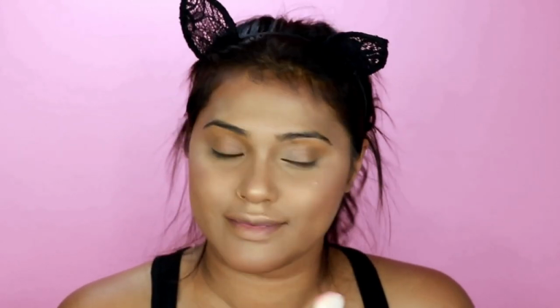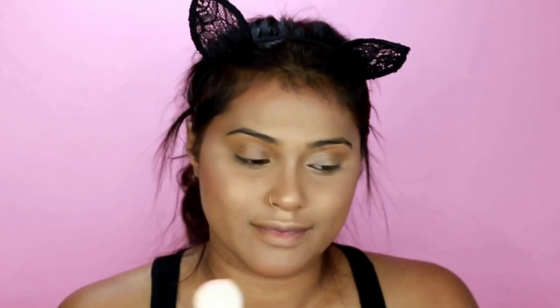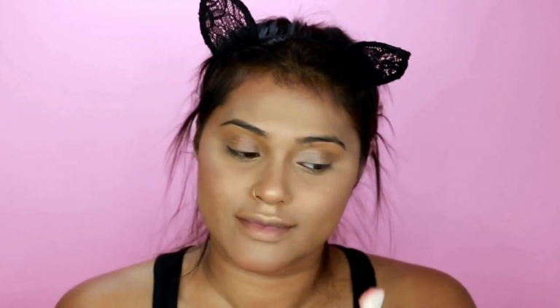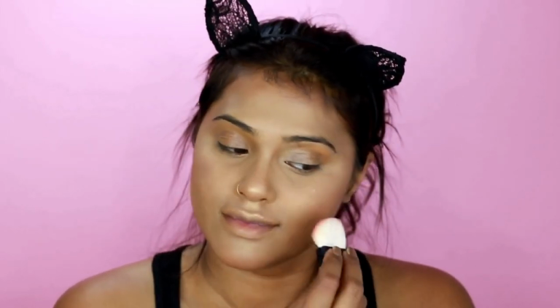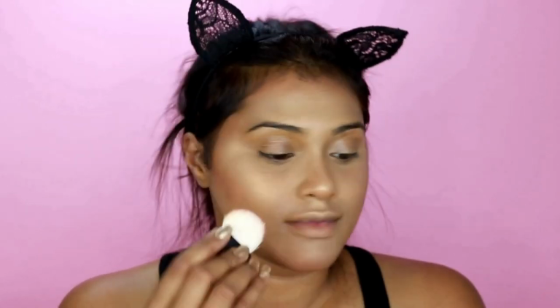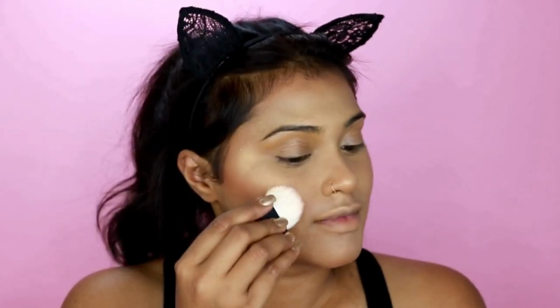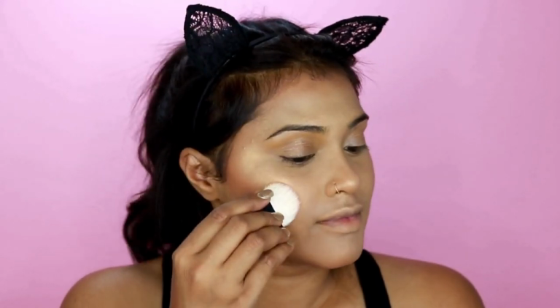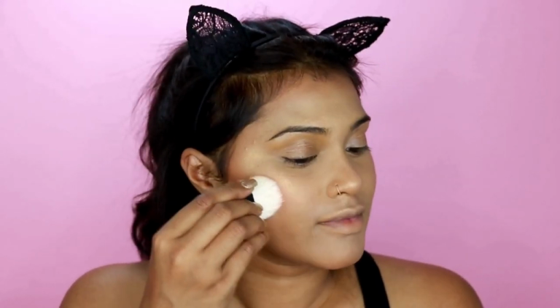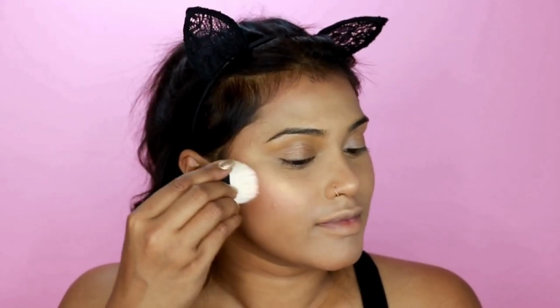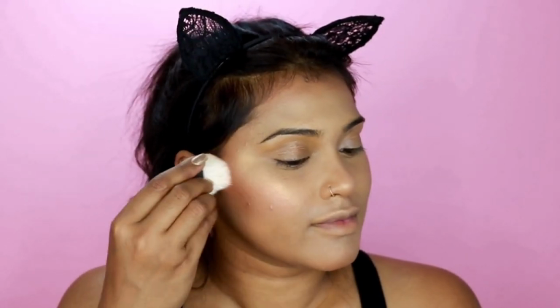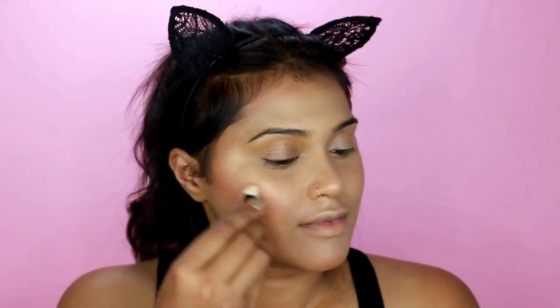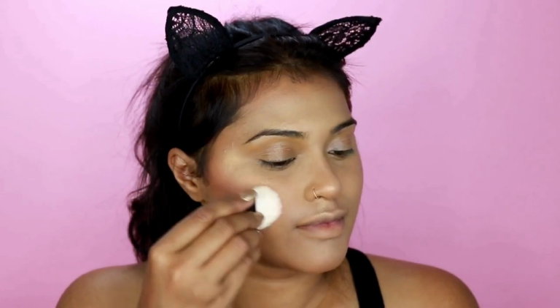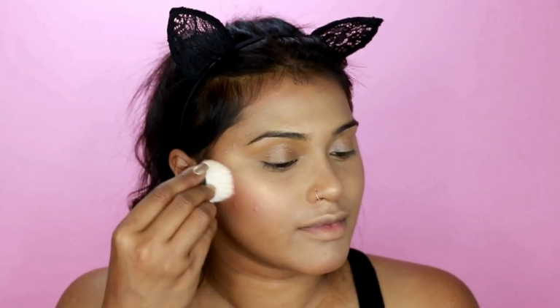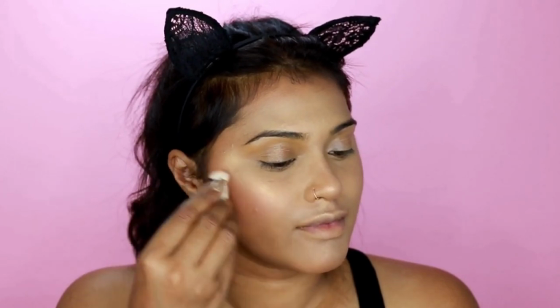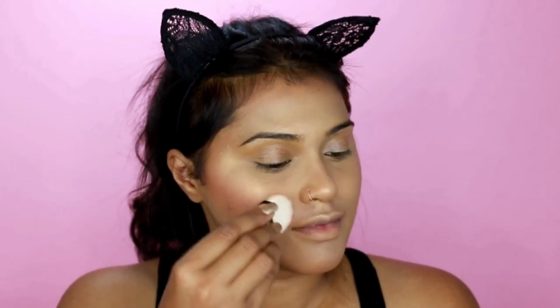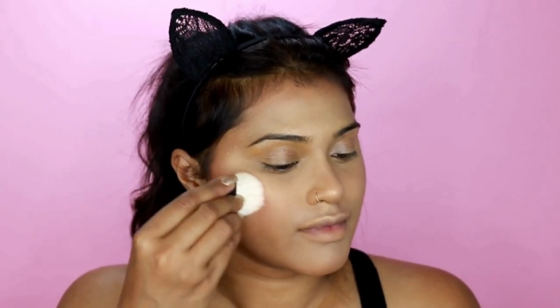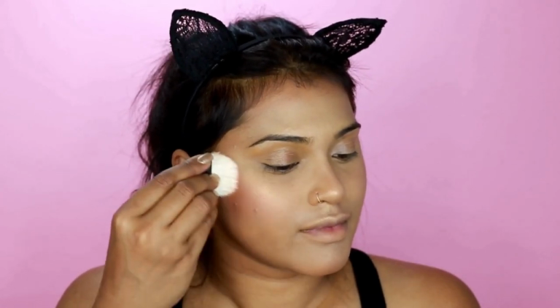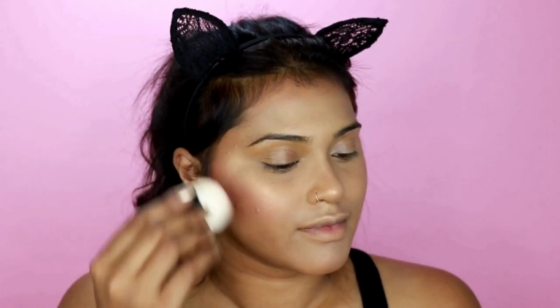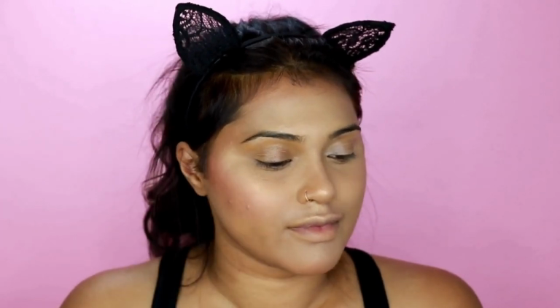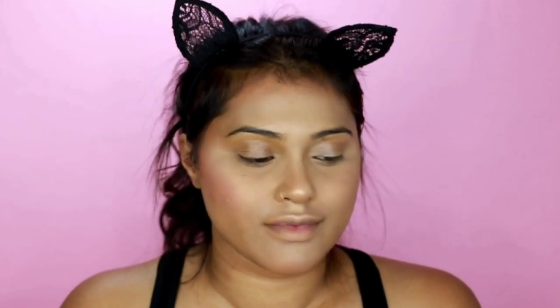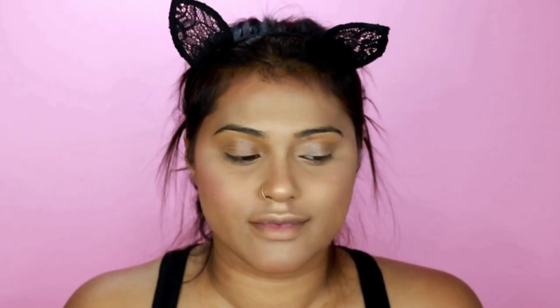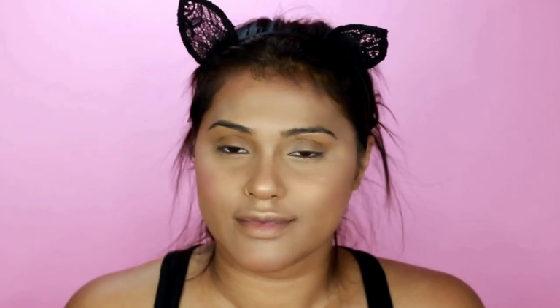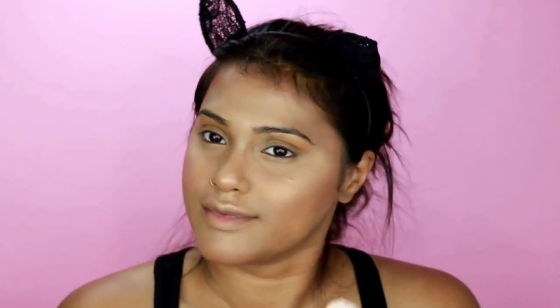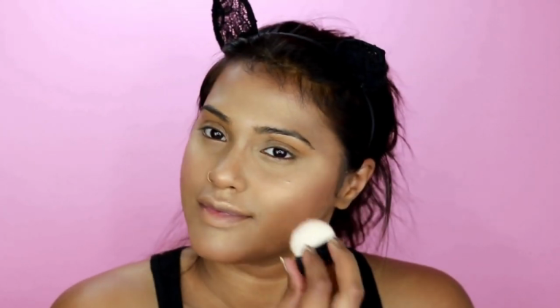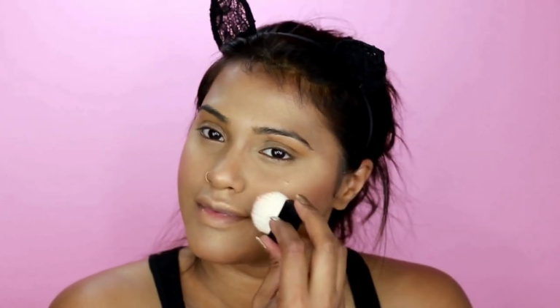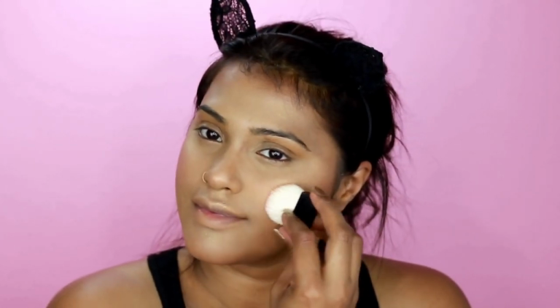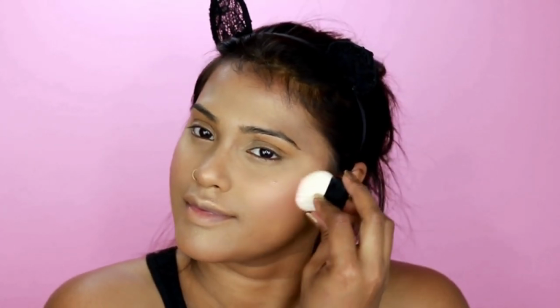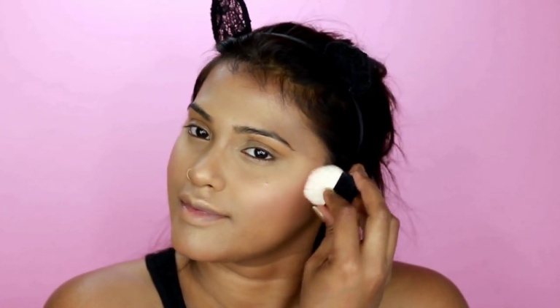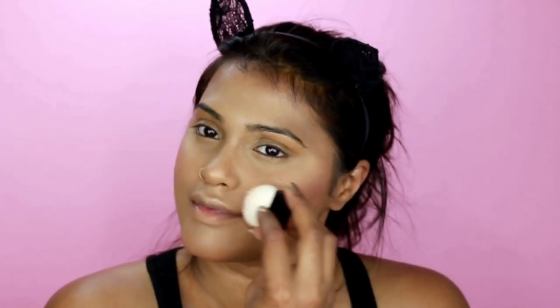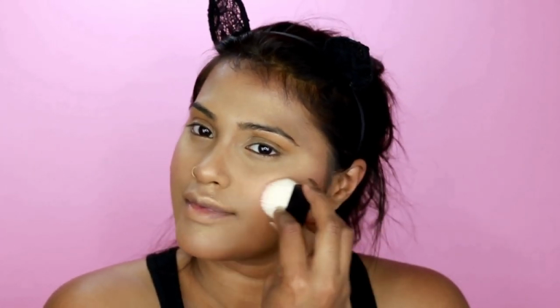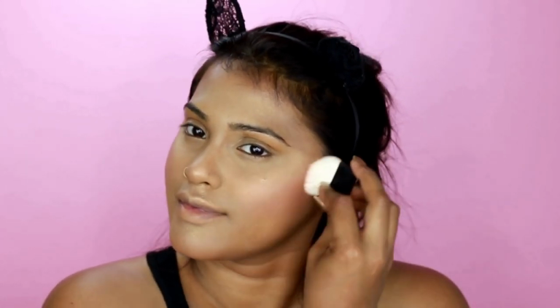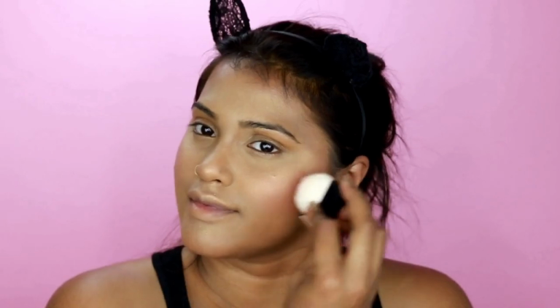For blush I'm using California Dreams by Benefit Cosmetics — this is actually one of my all-time favorite blushes.